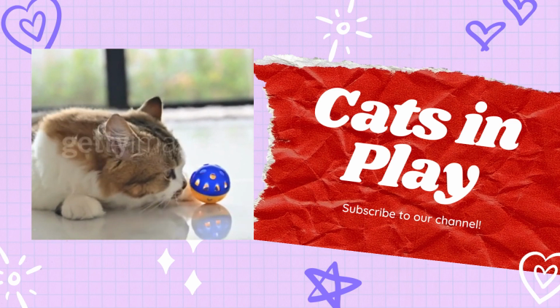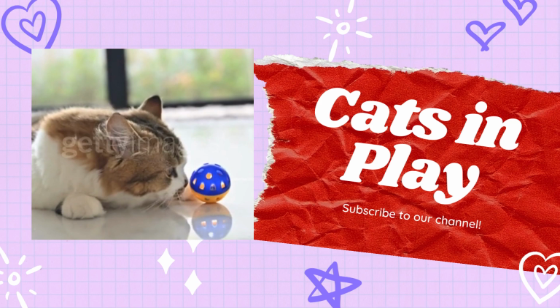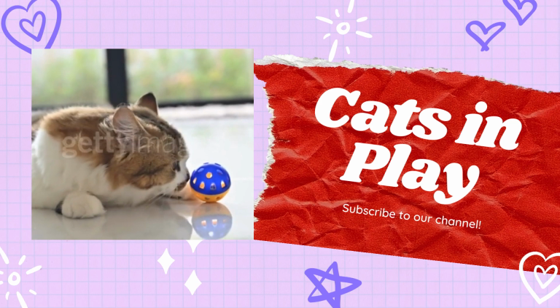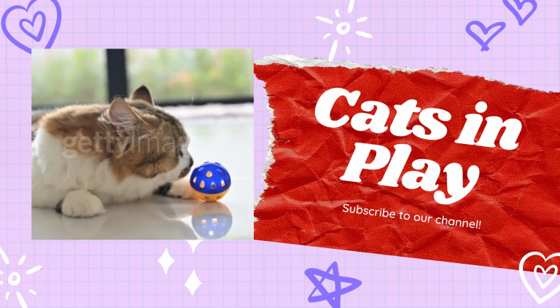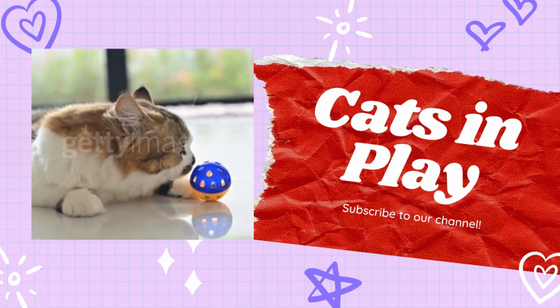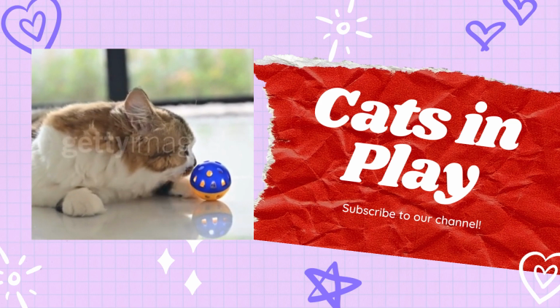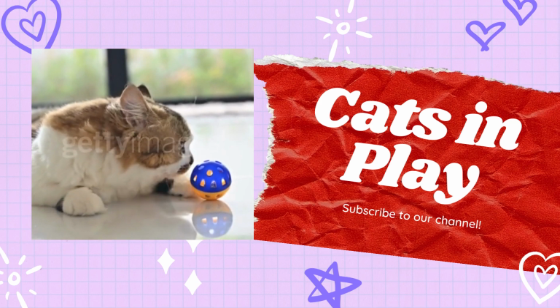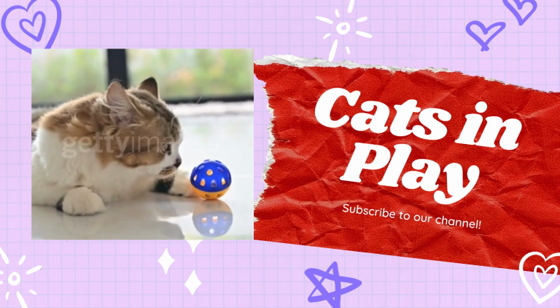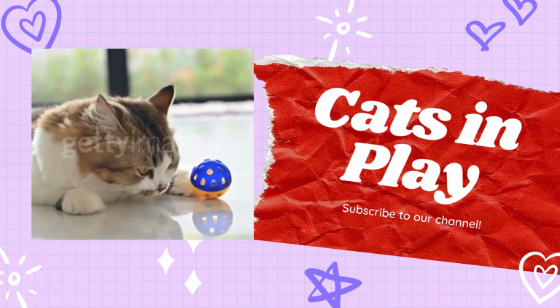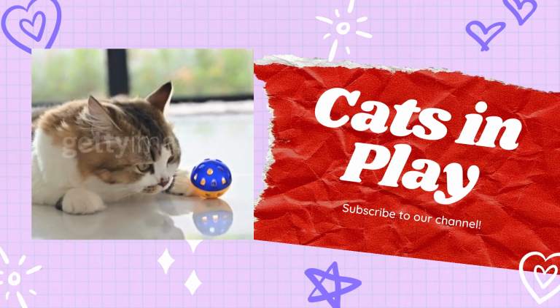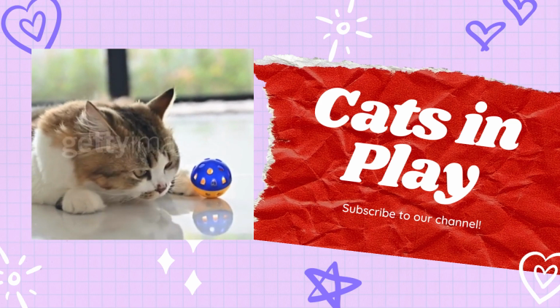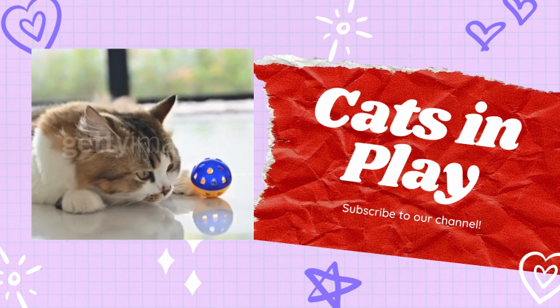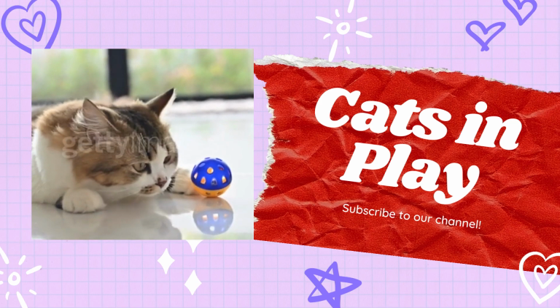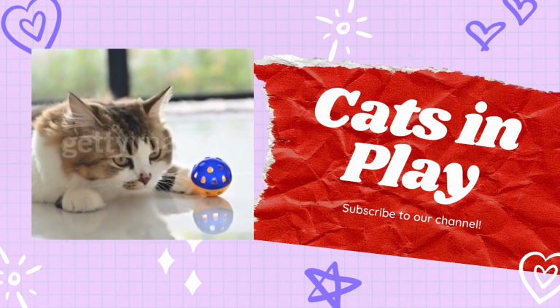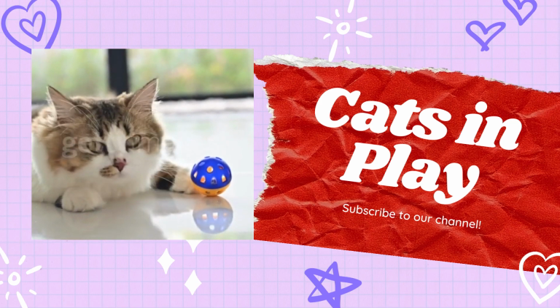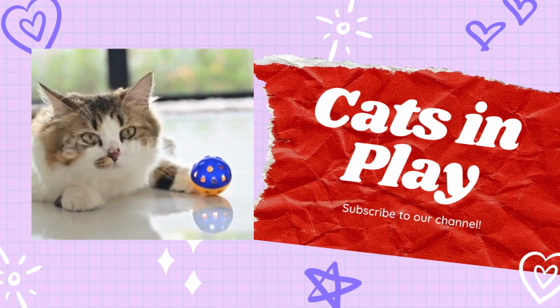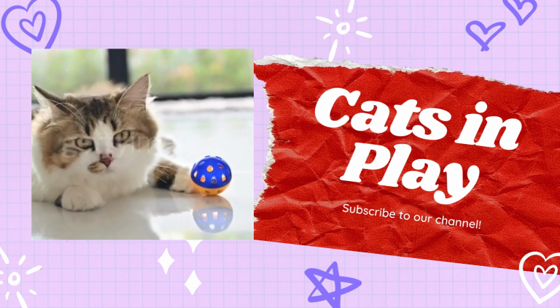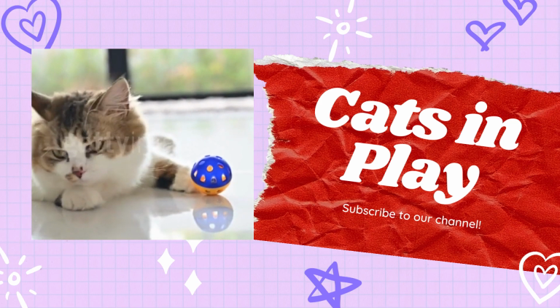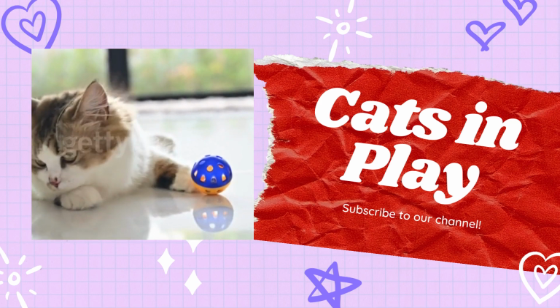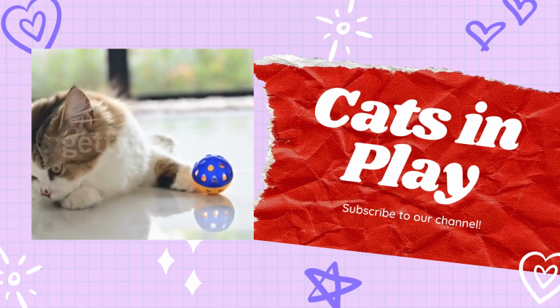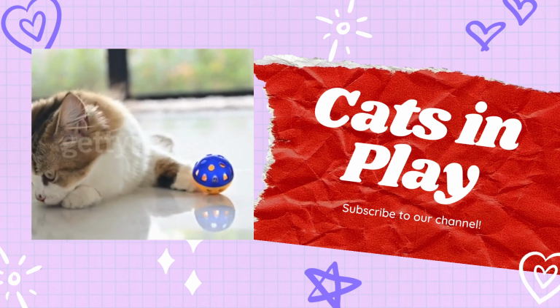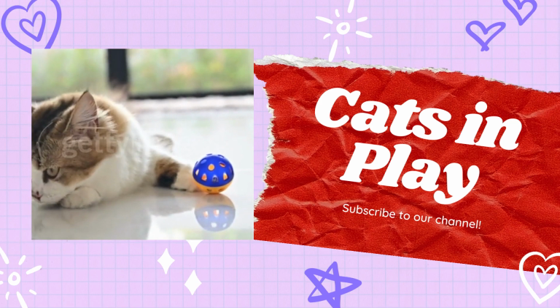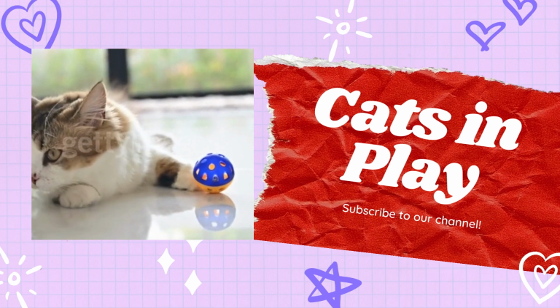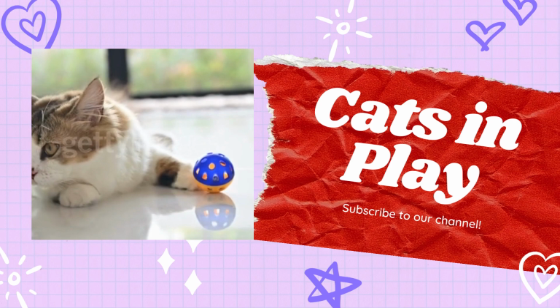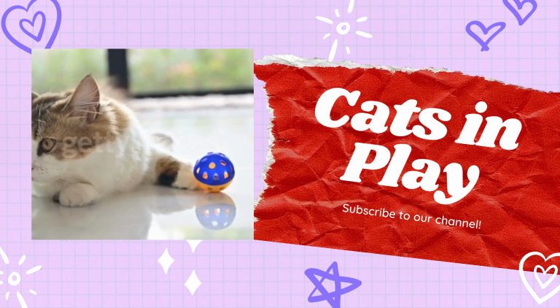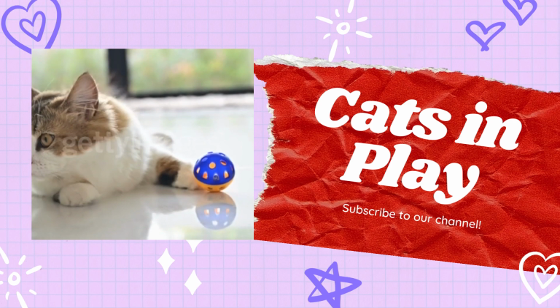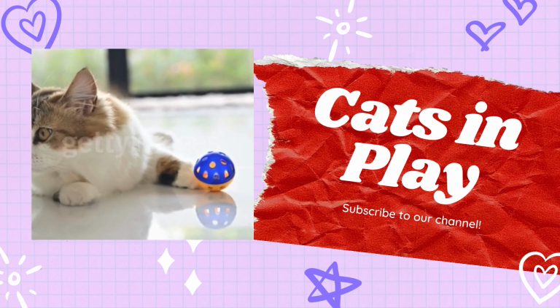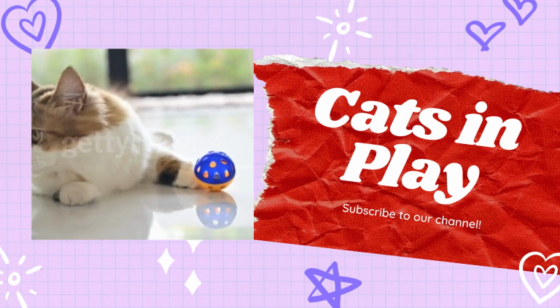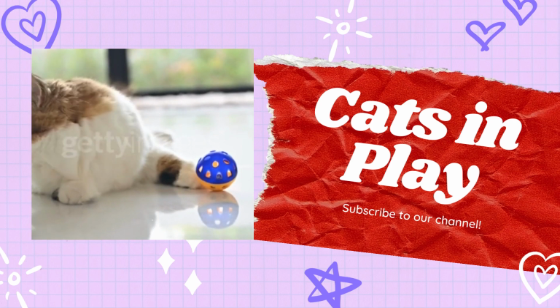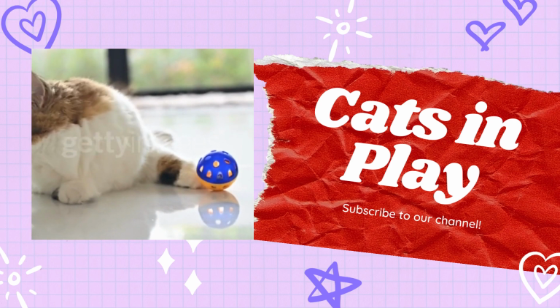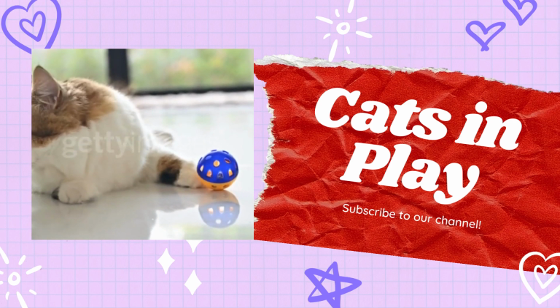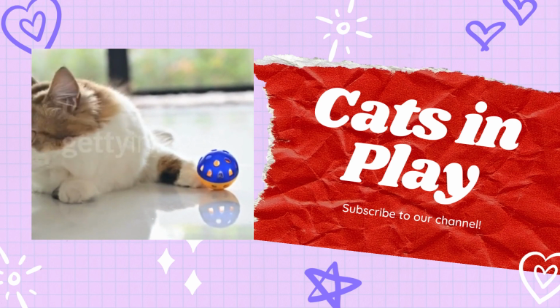In this video, I'm gonna tell you 10 types of games that your cats love.